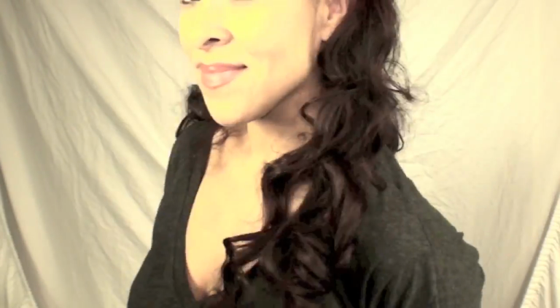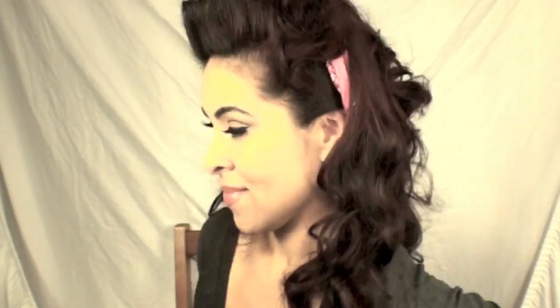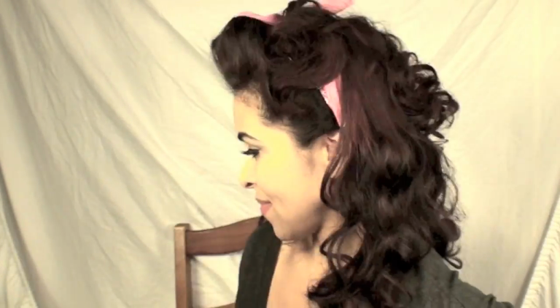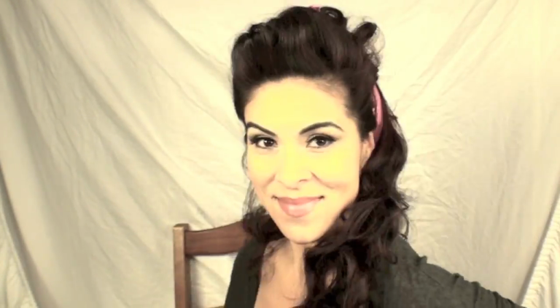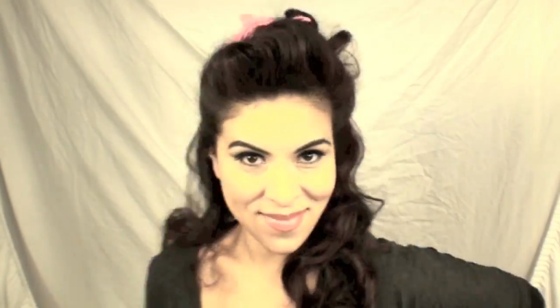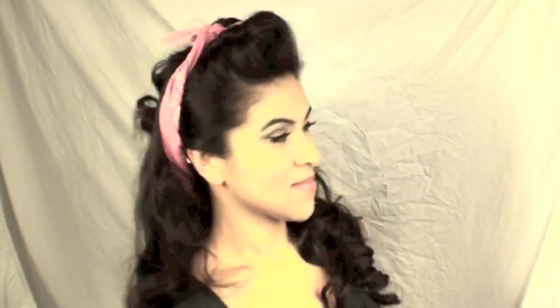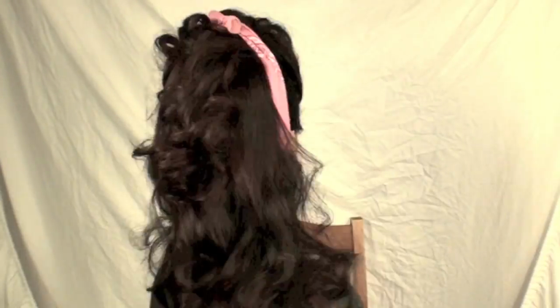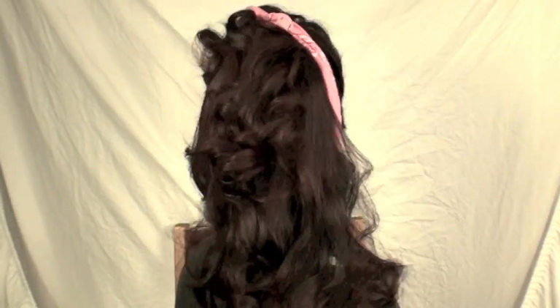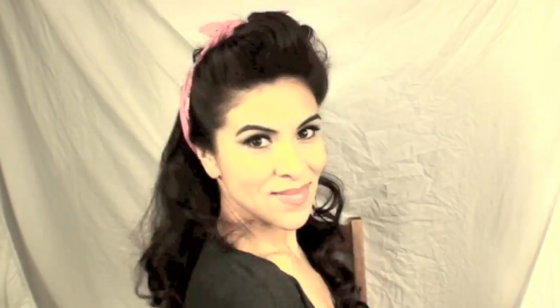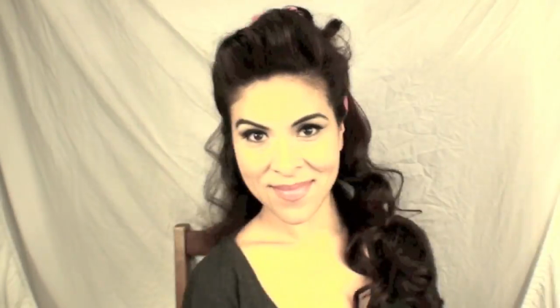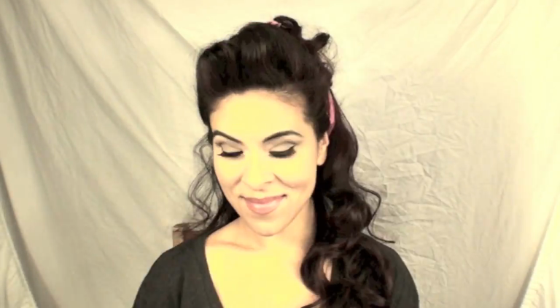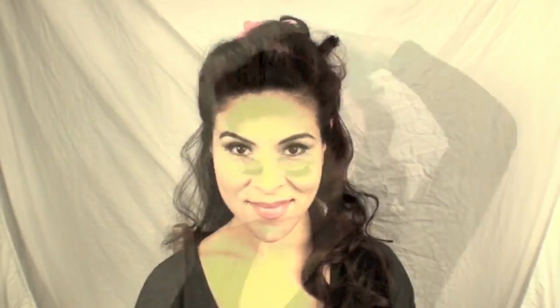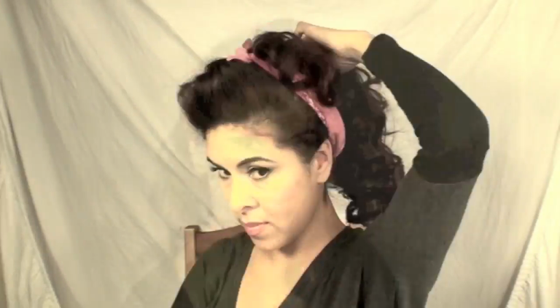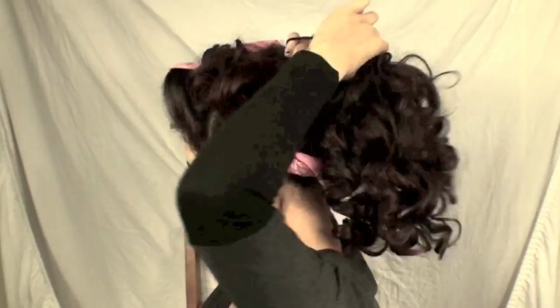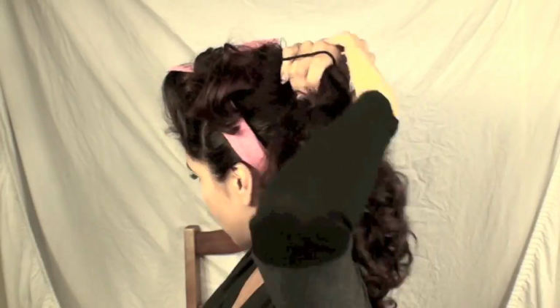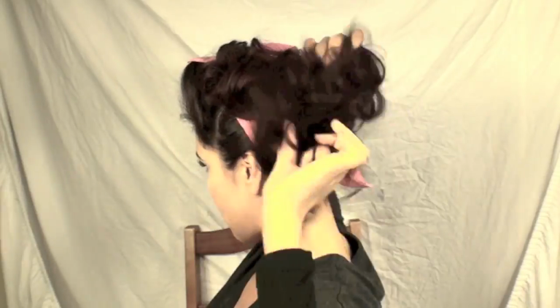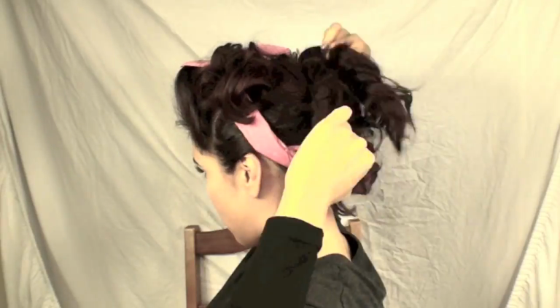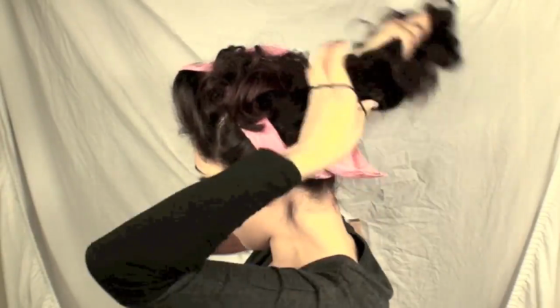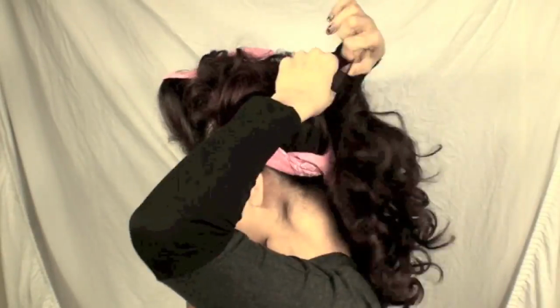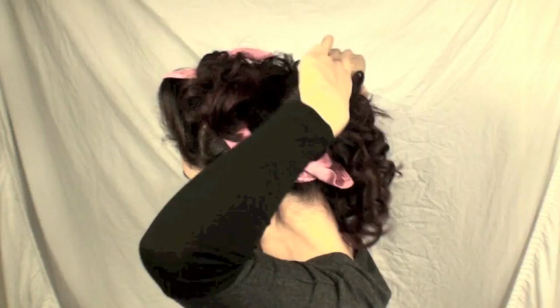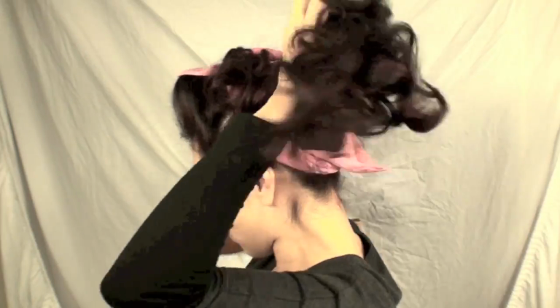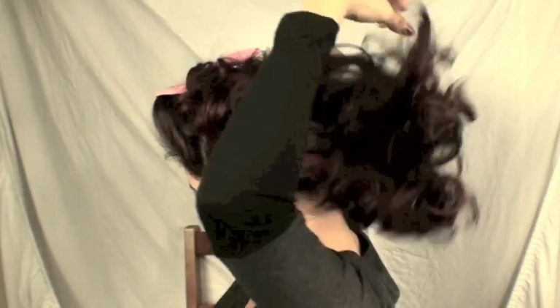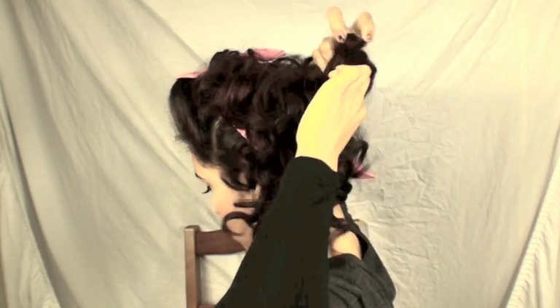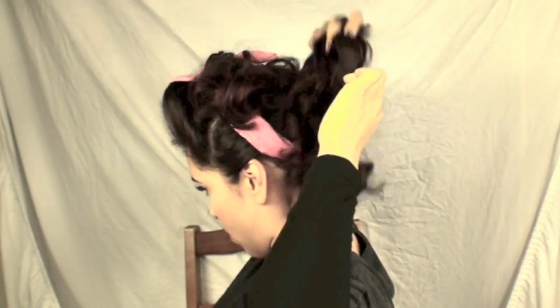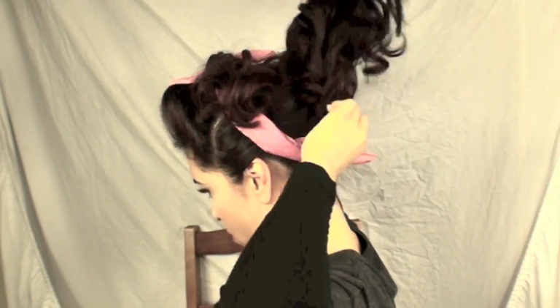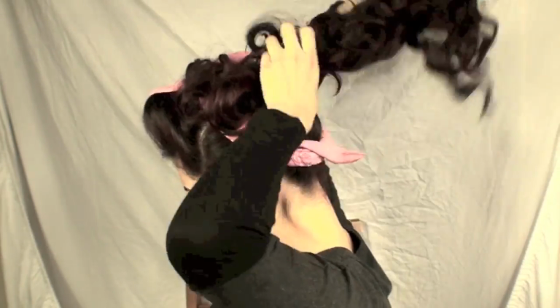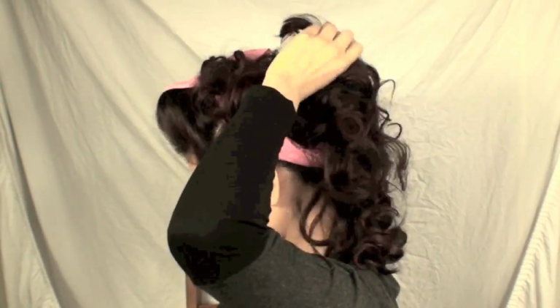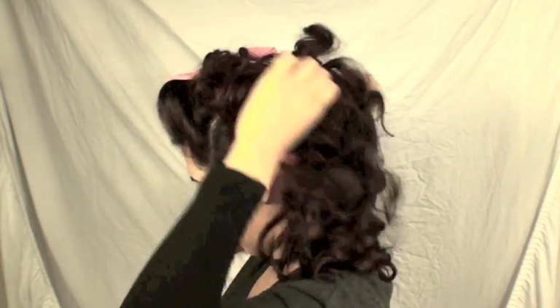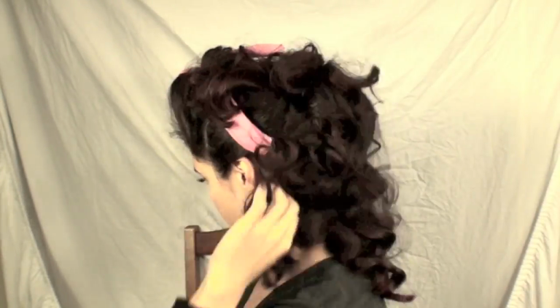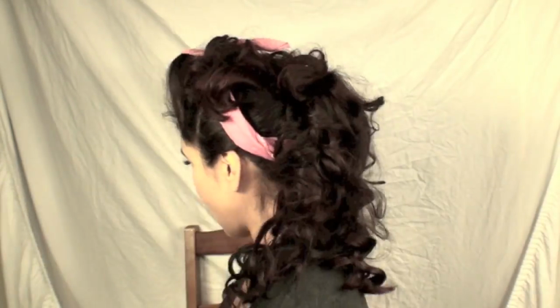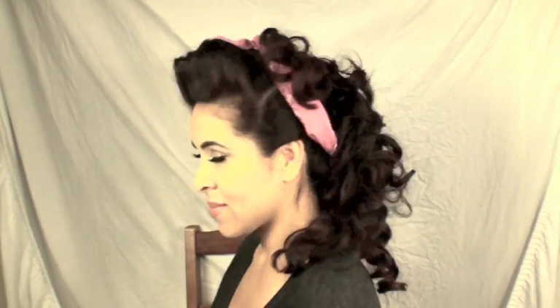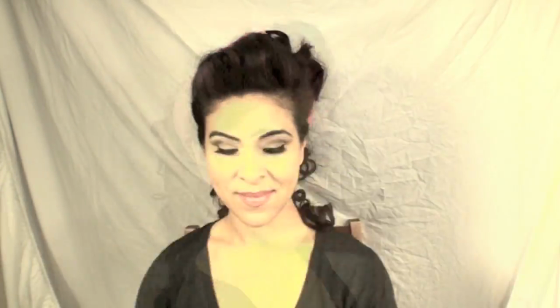If your hair is curly, it's going to look even more cute. You can also put it up in a ponytail like so.